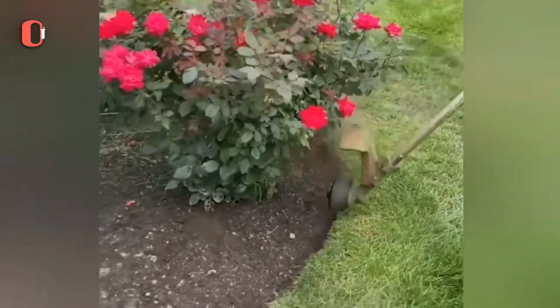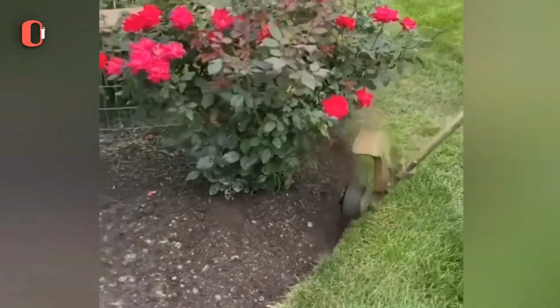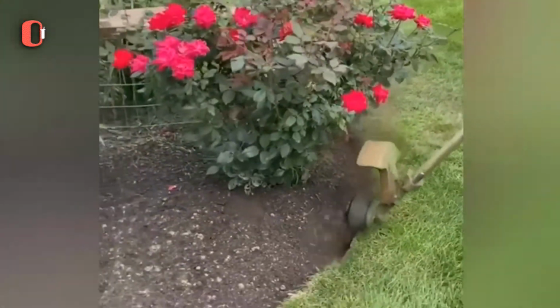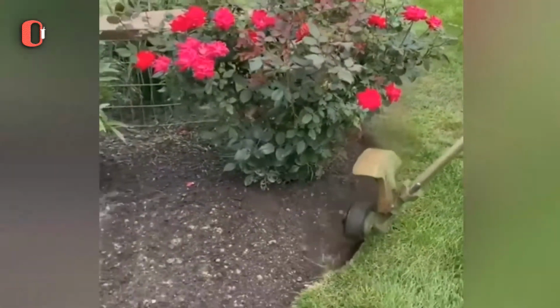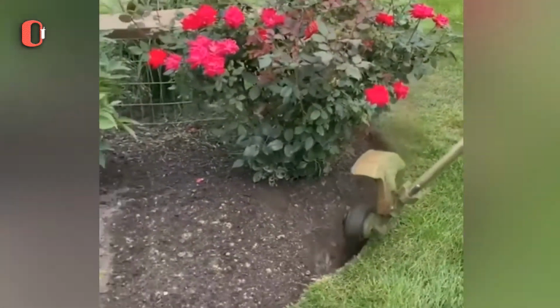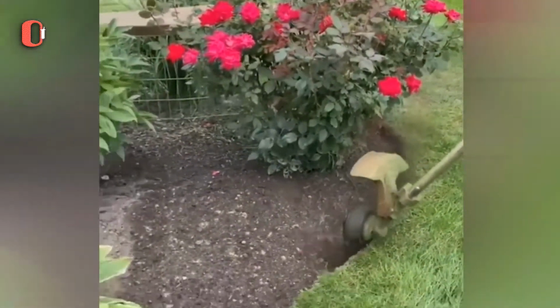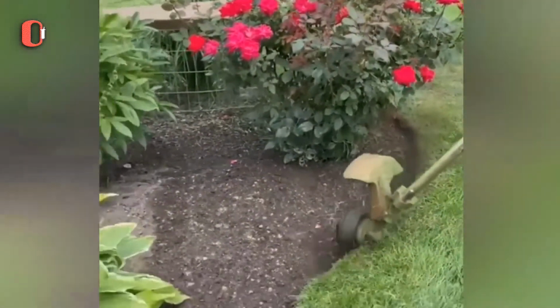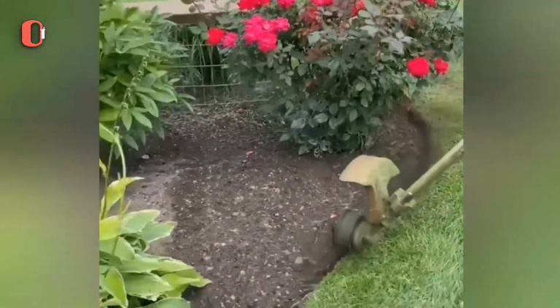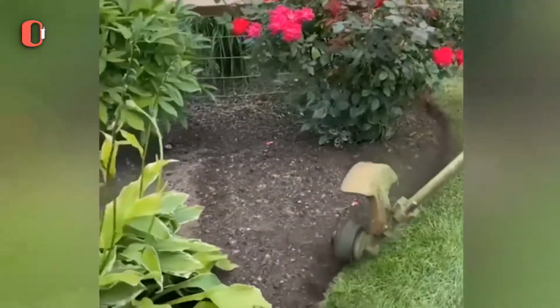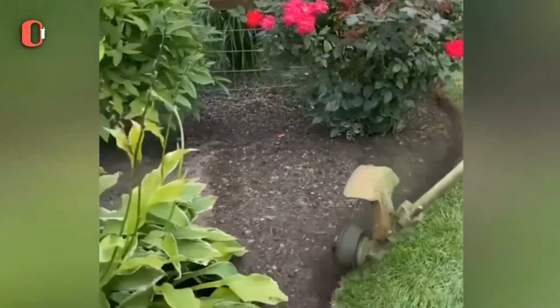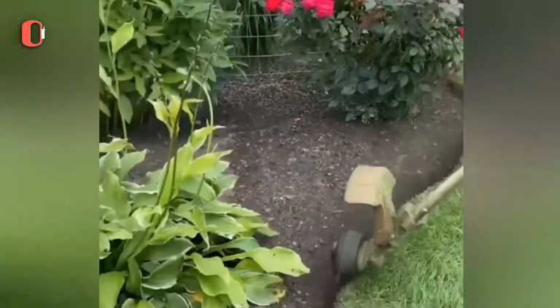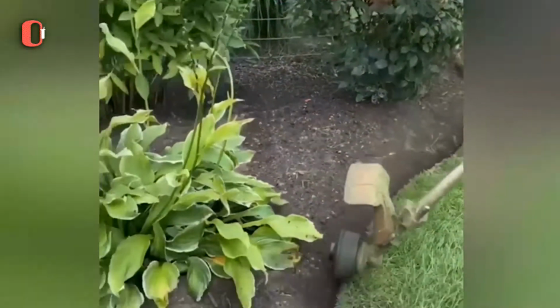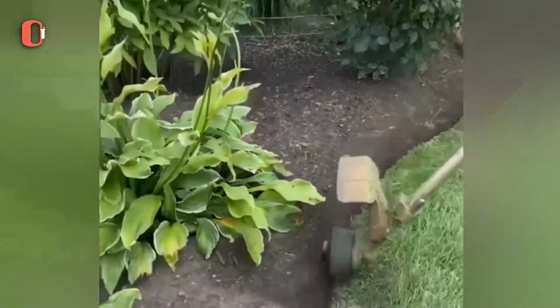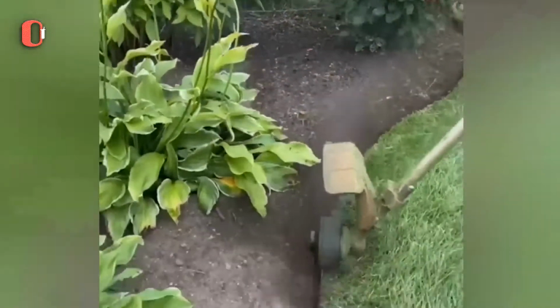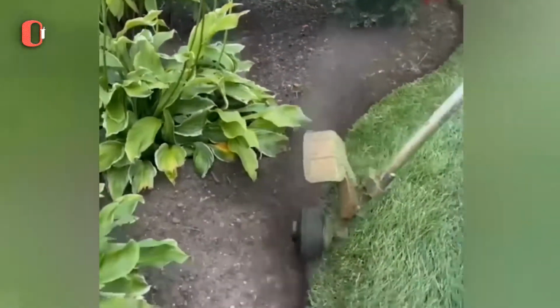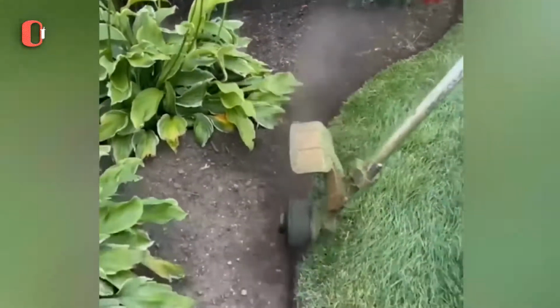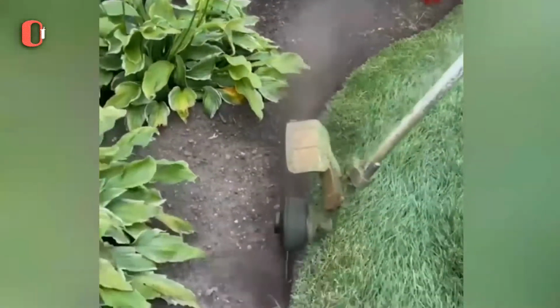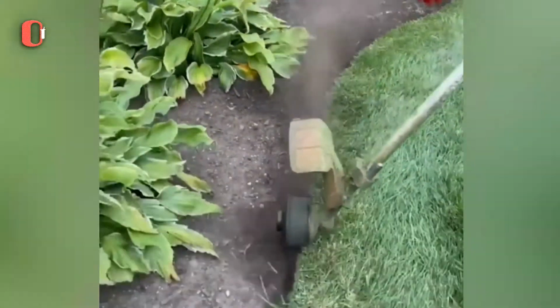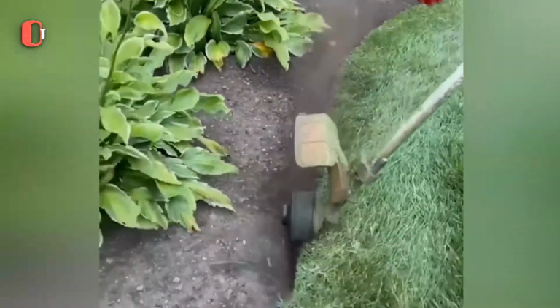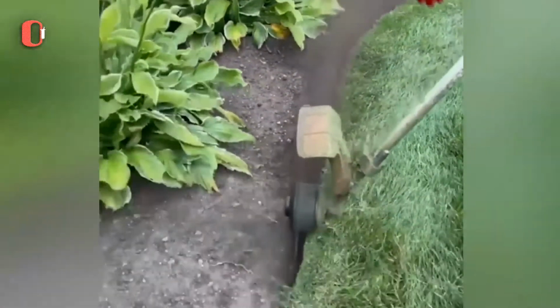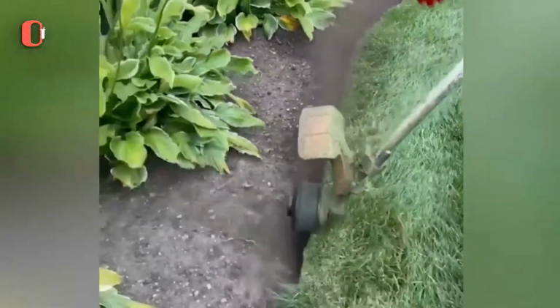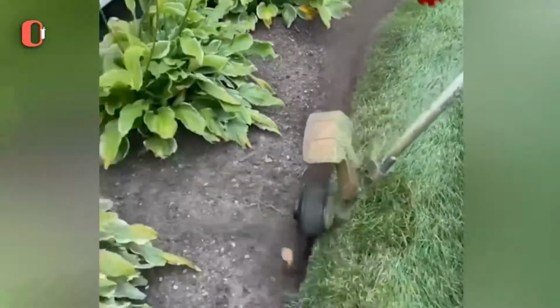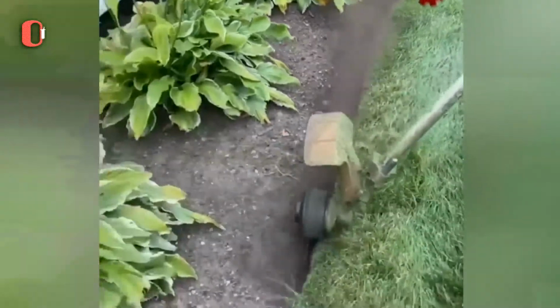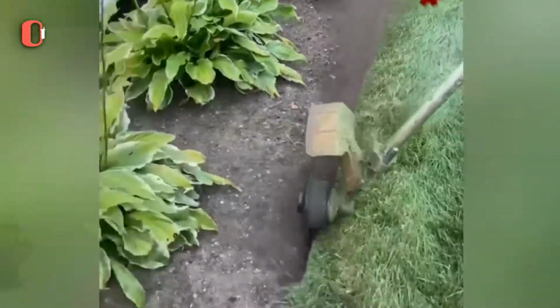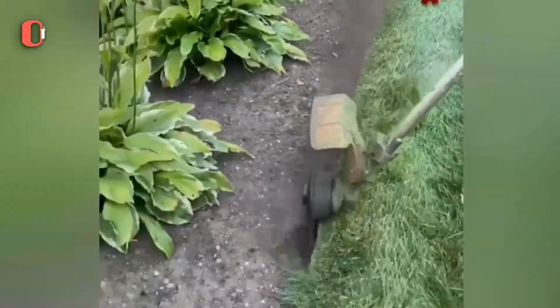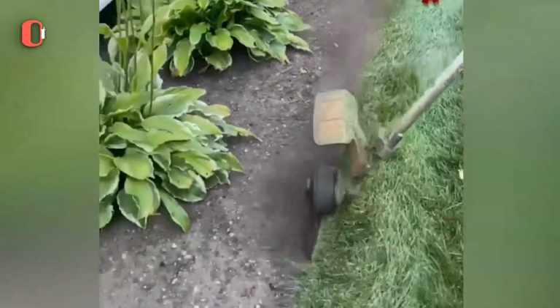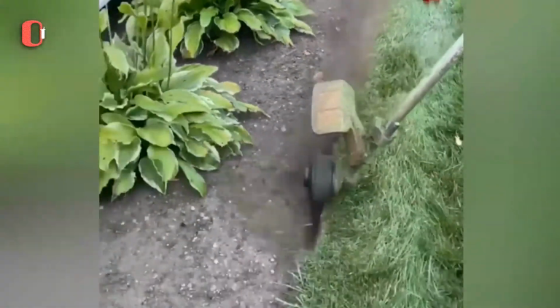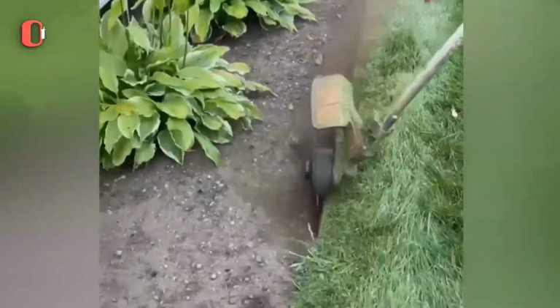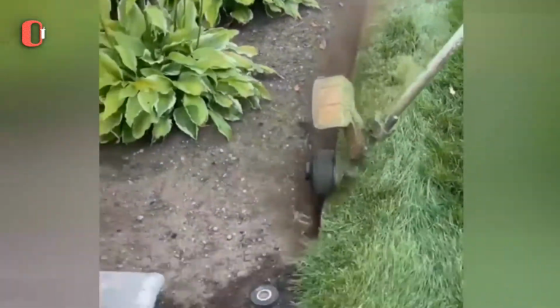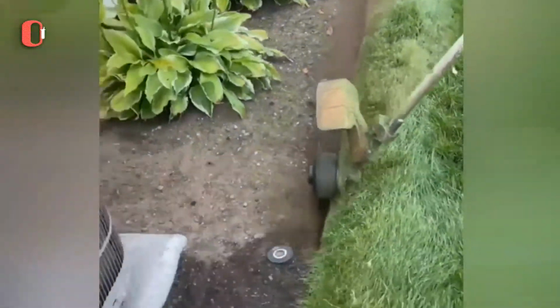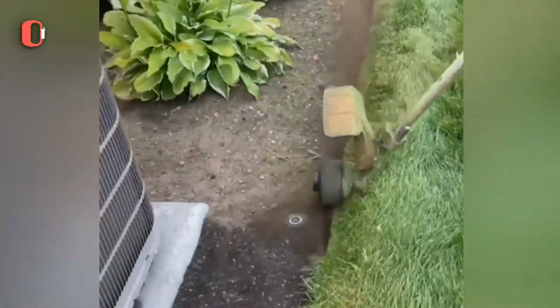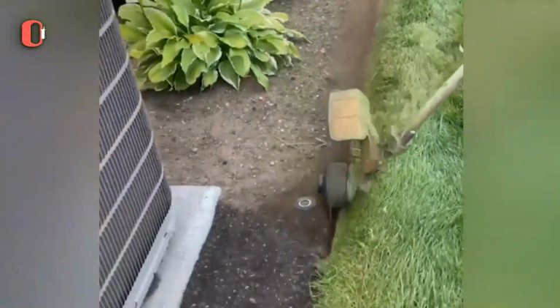To clip the edge of your lawn and leave a tidy job, a grass trimmer may be the finest alternative.